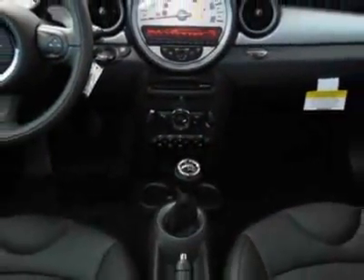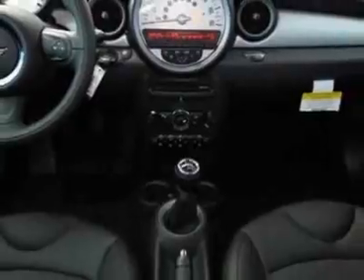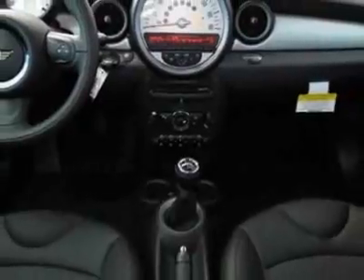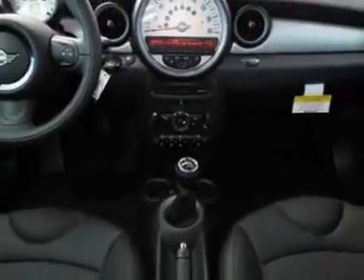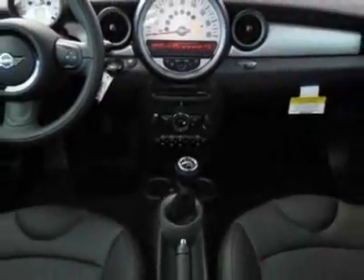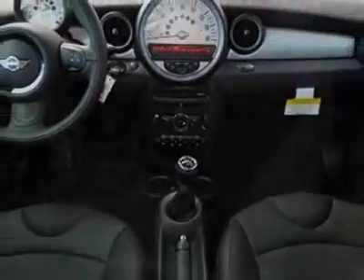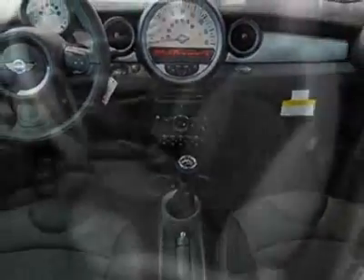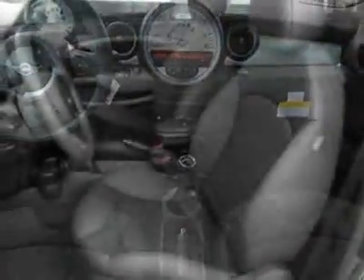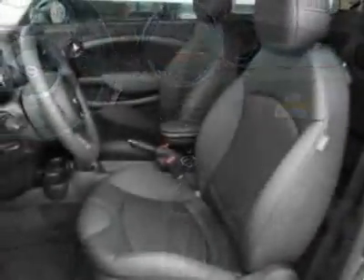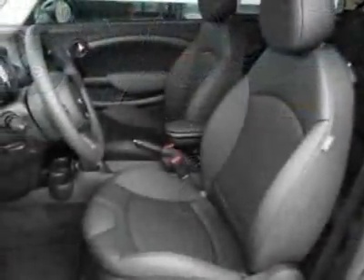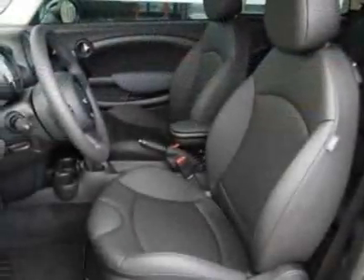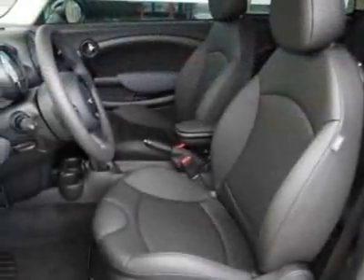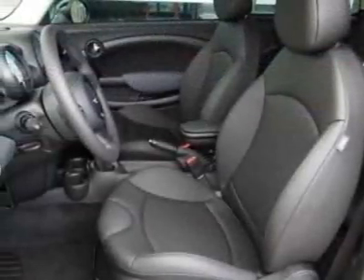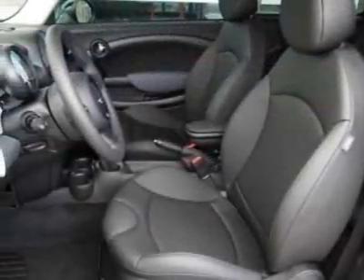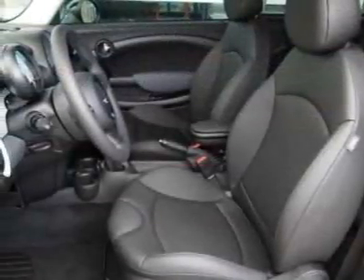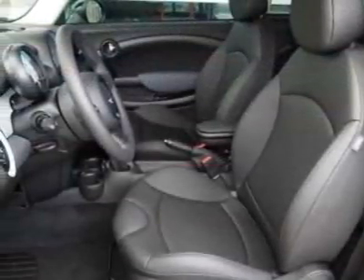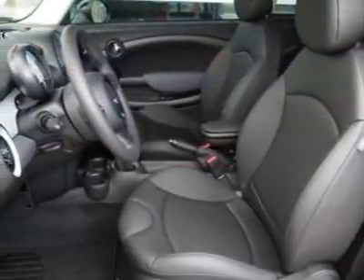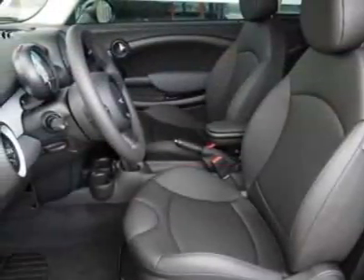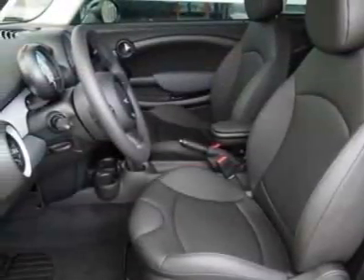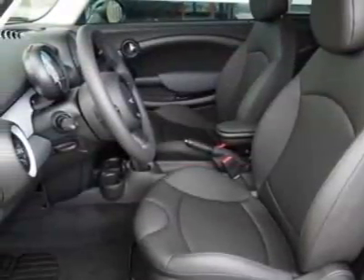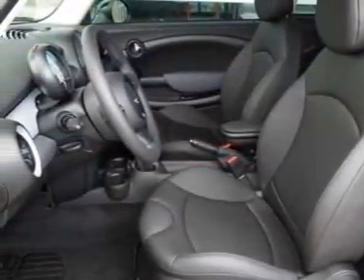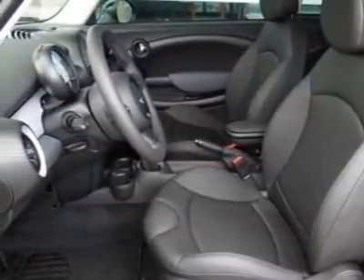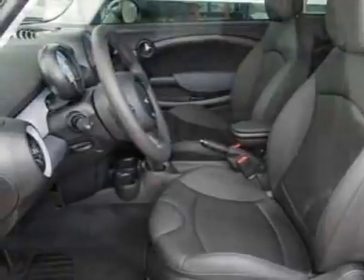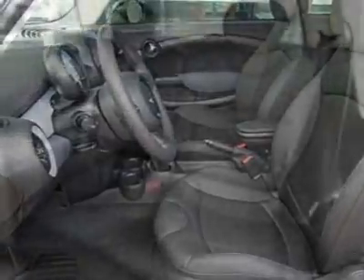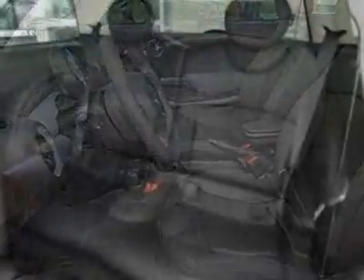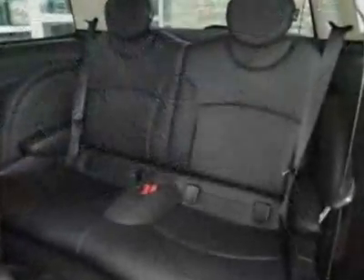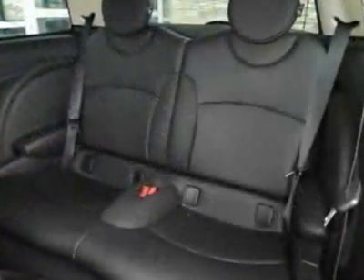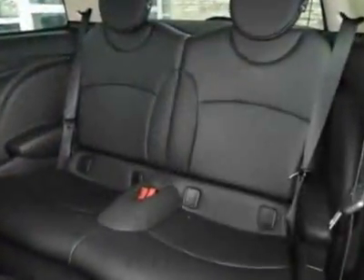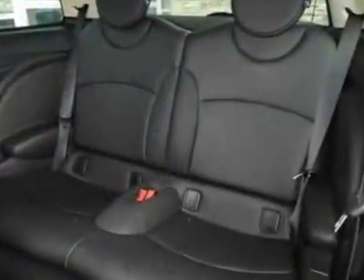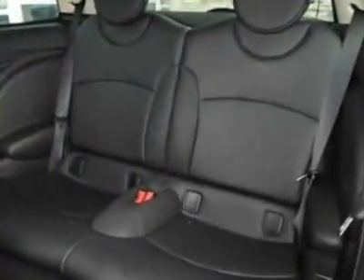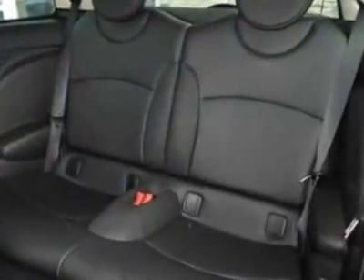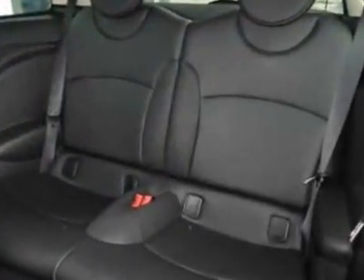This Cooper Hardtop boasts a 1.6-liter inline-four engine, and has a 6-speed manual transmission.